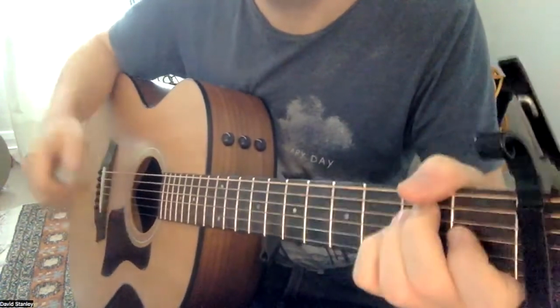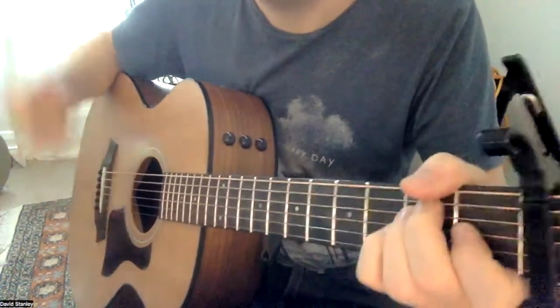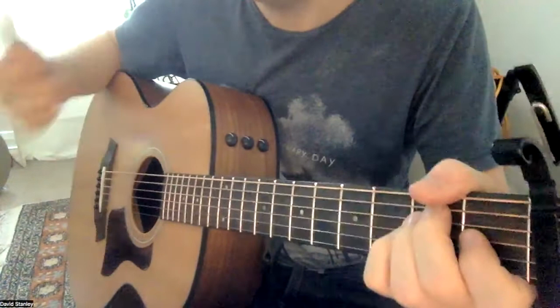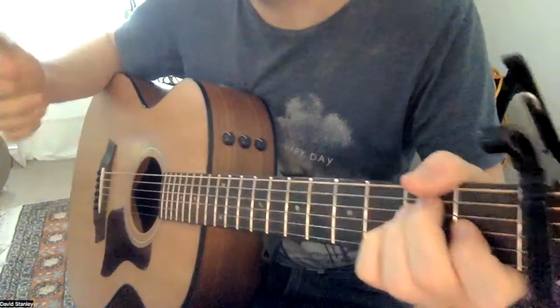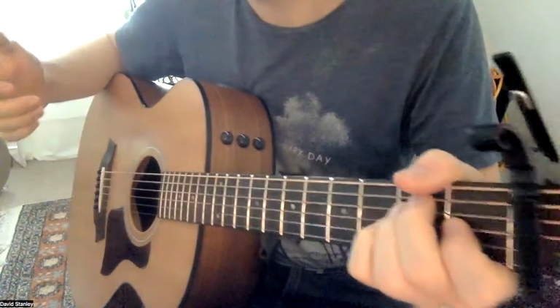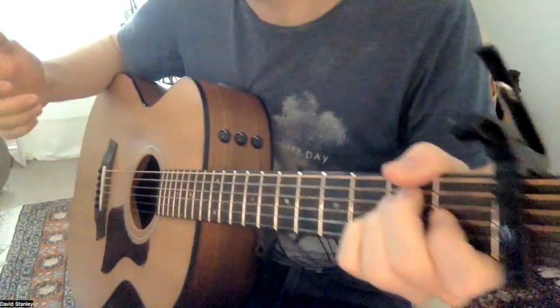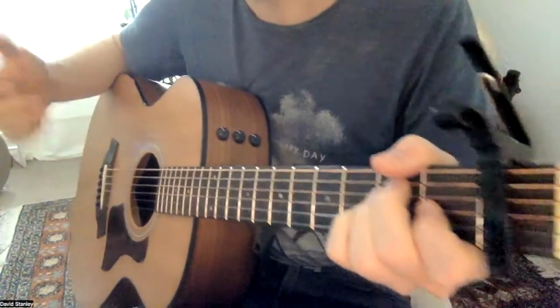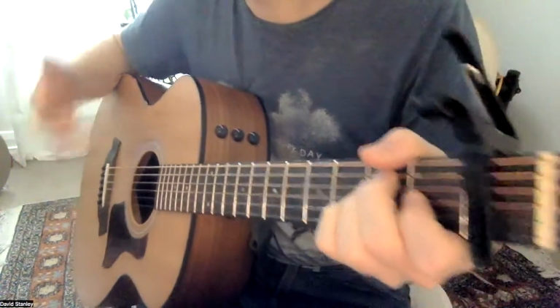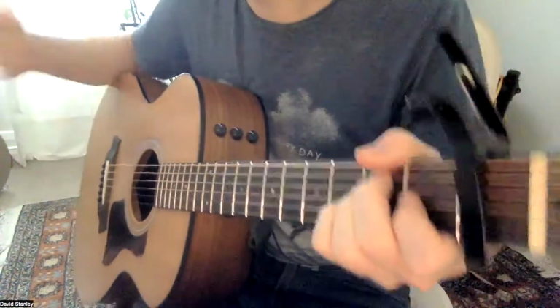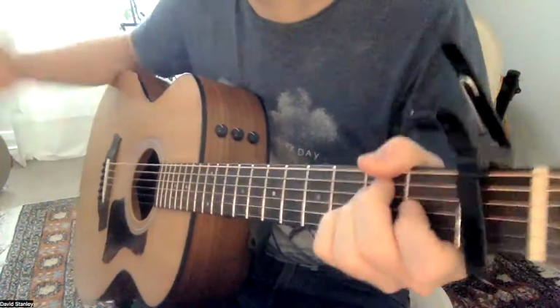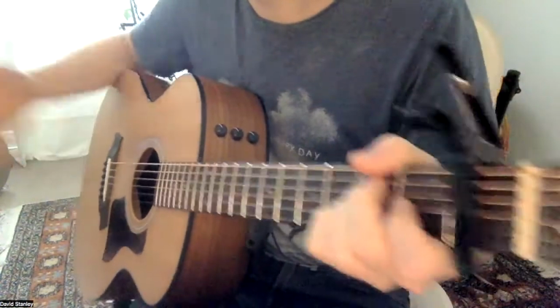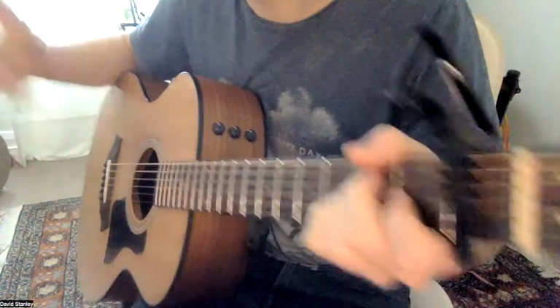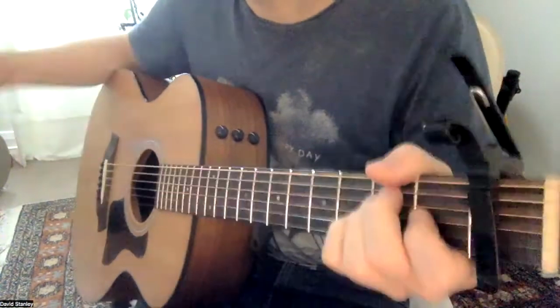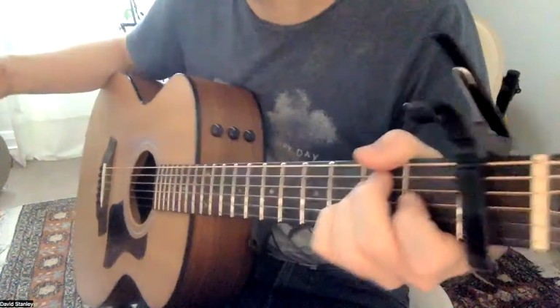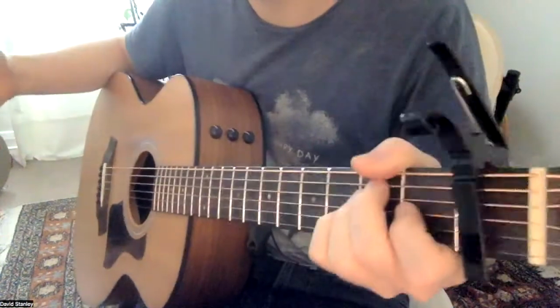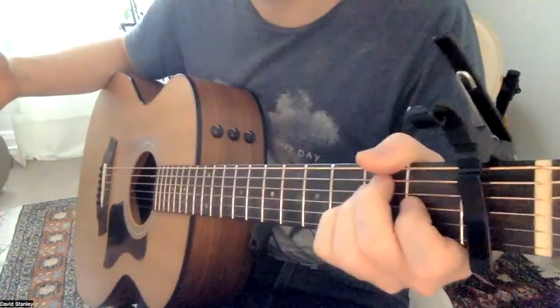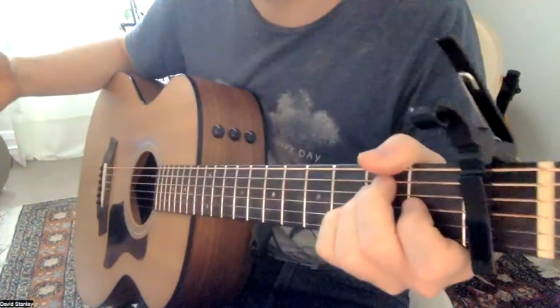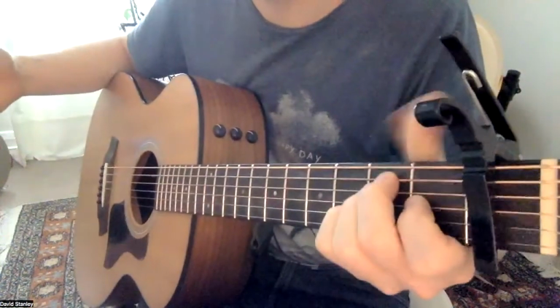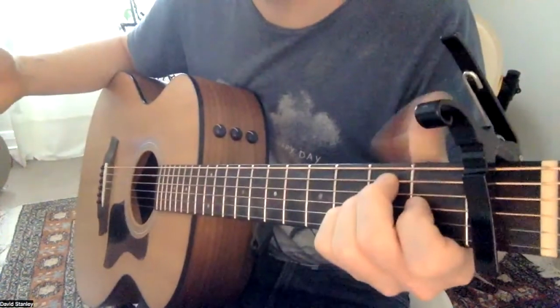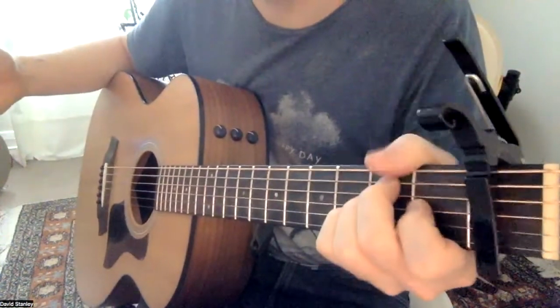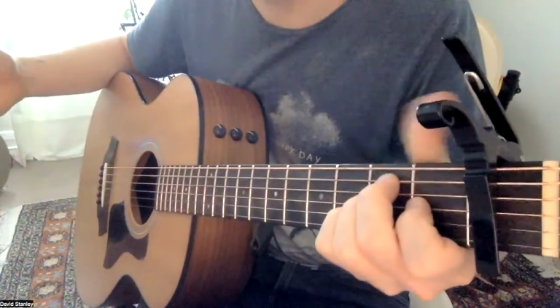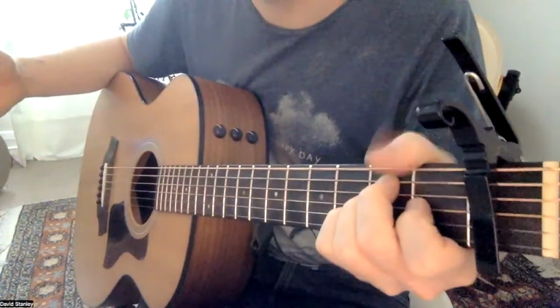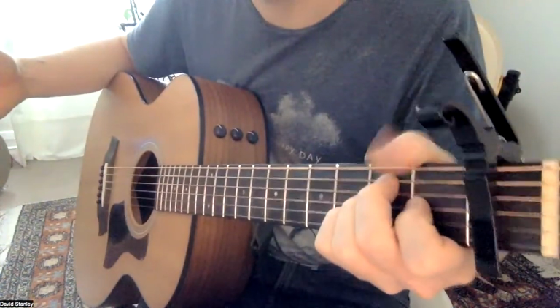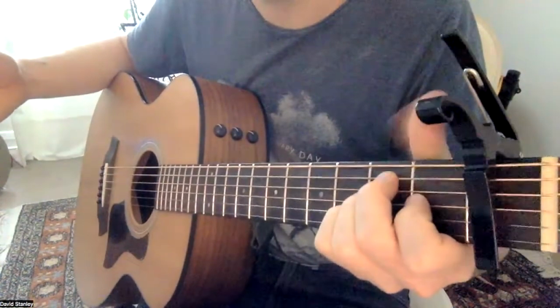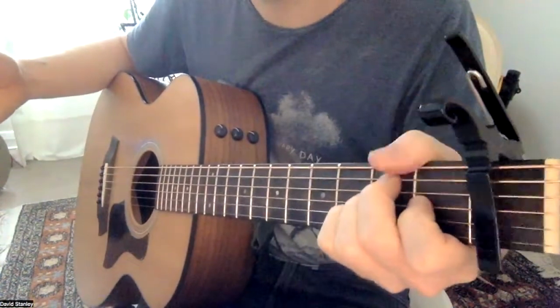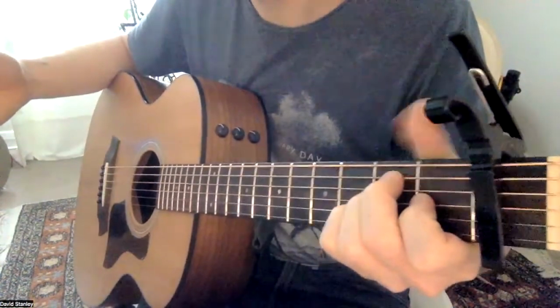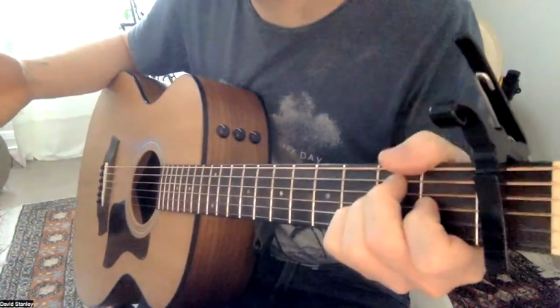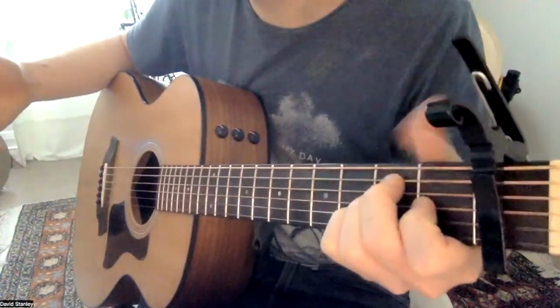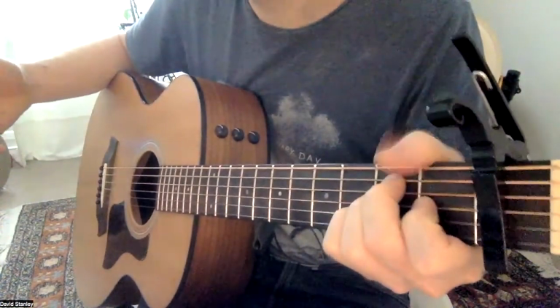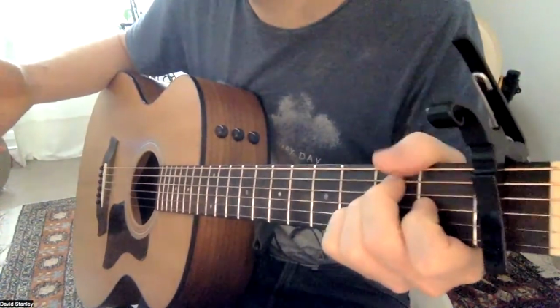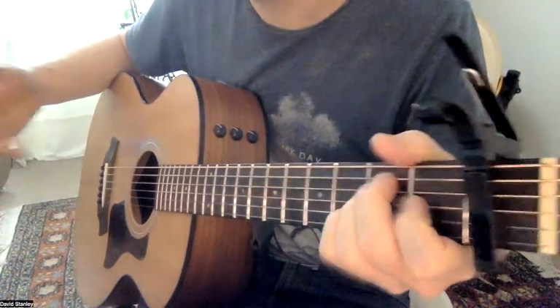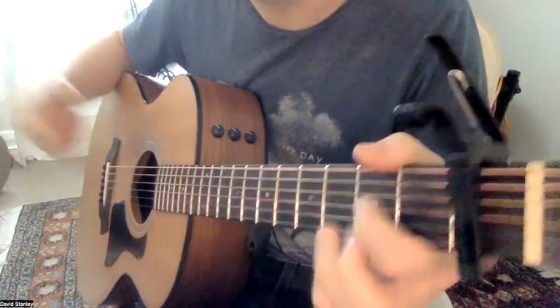If you're finding that things are still ringing out too much, you can put your thumb over the top a bit, like I'm doing here as well.